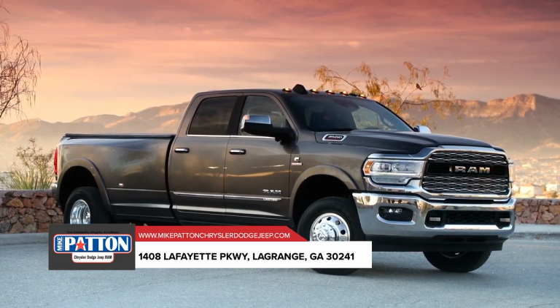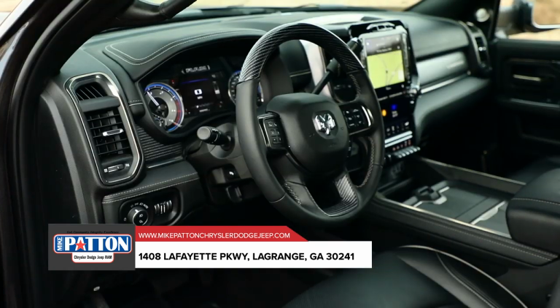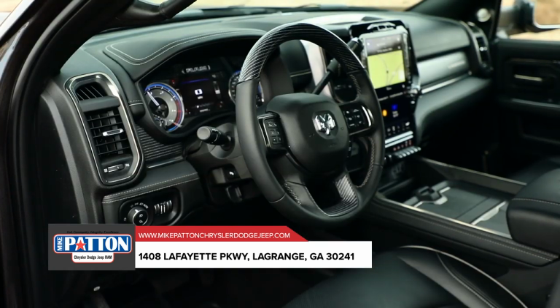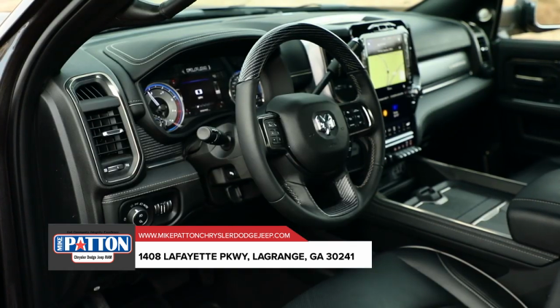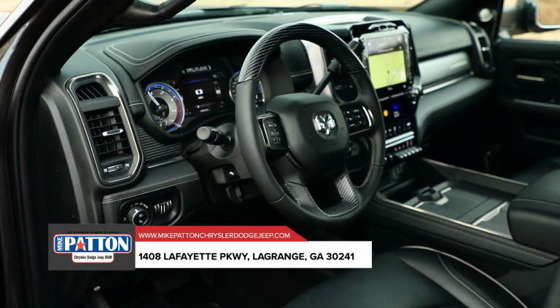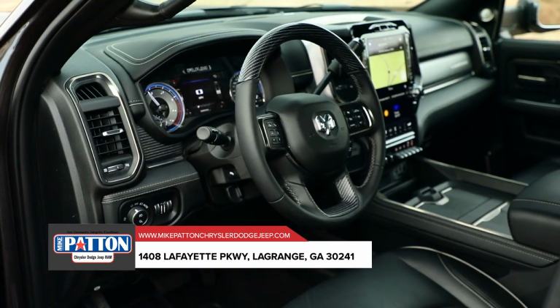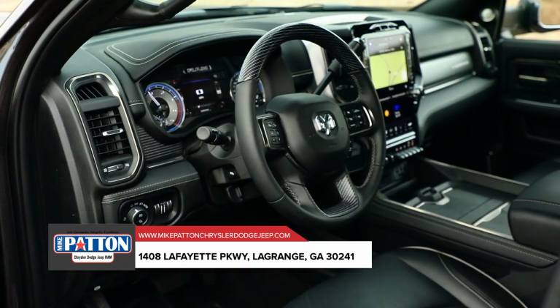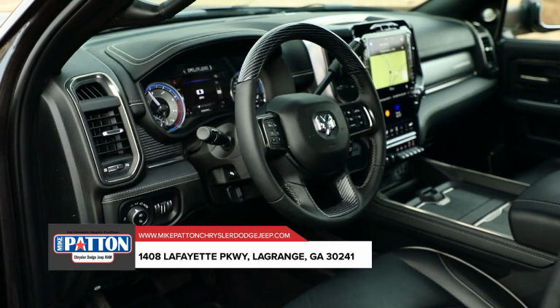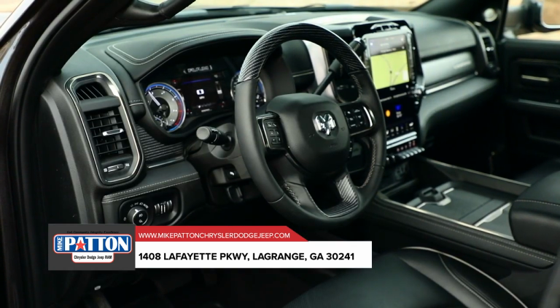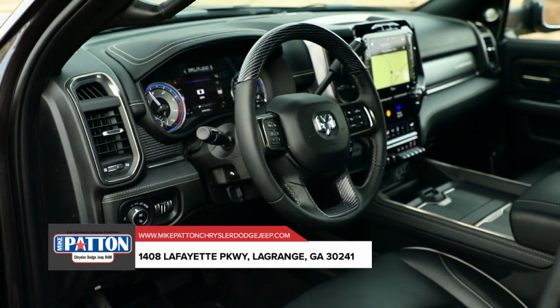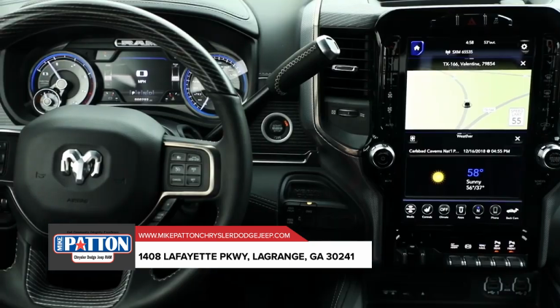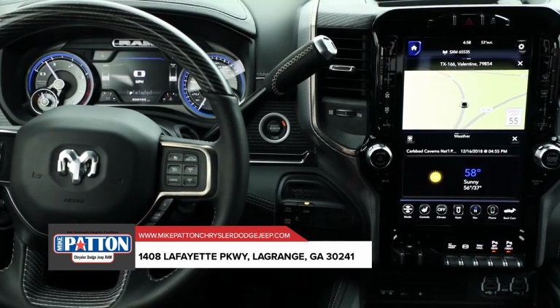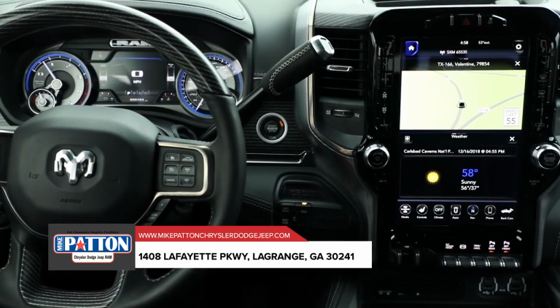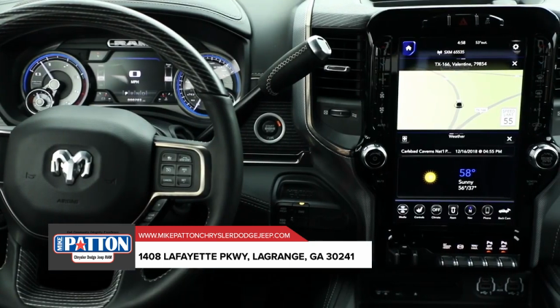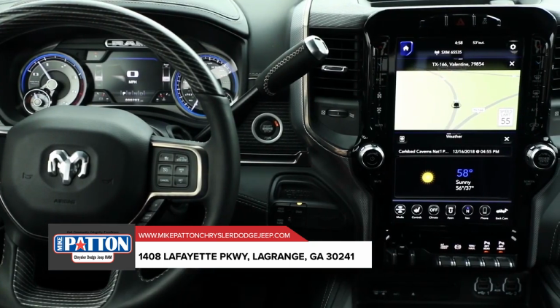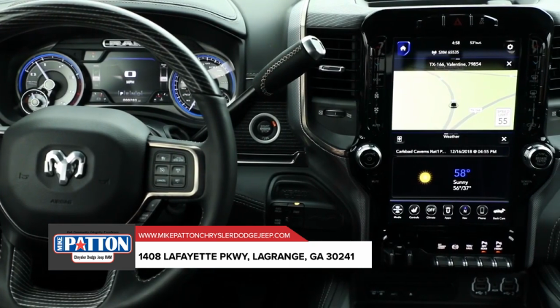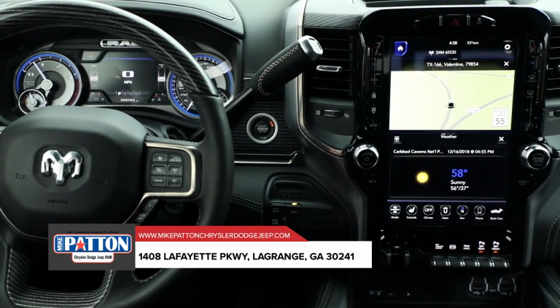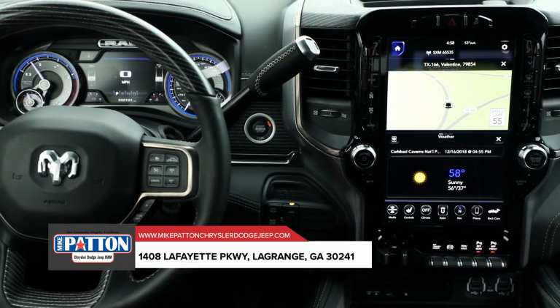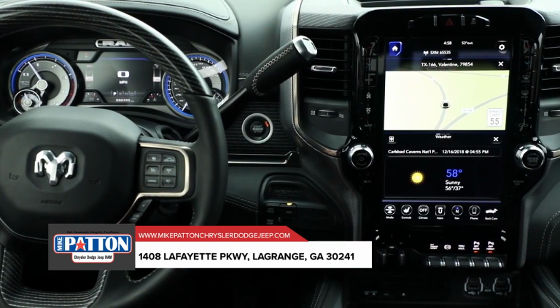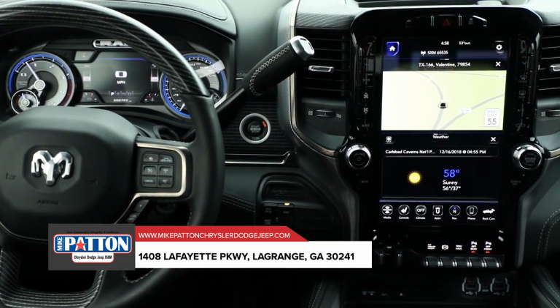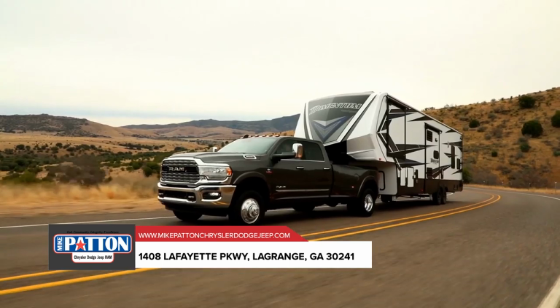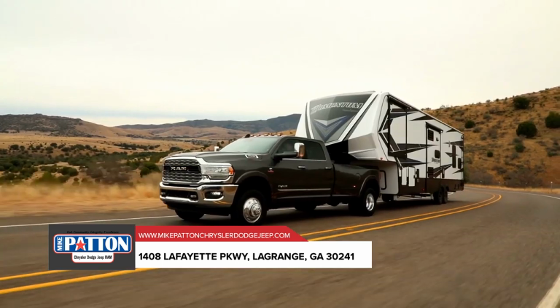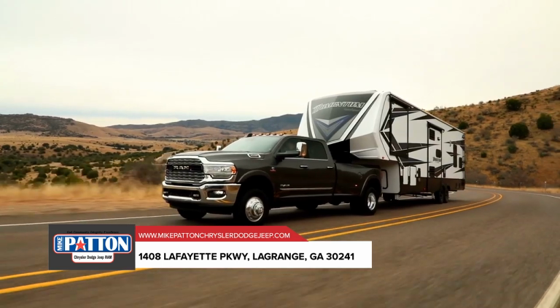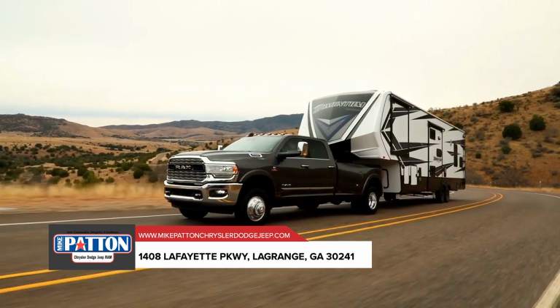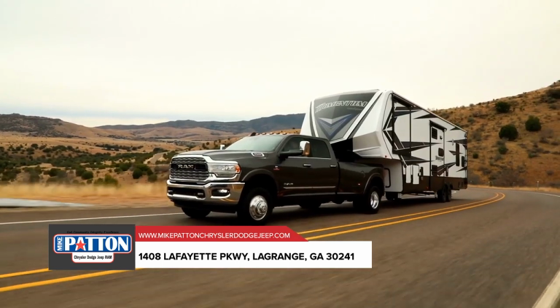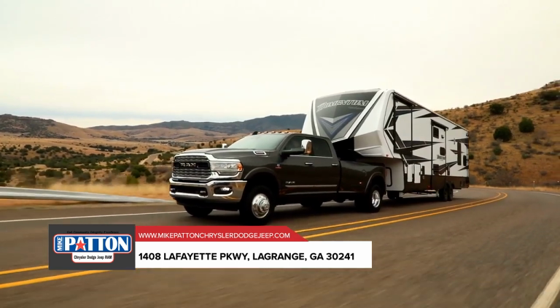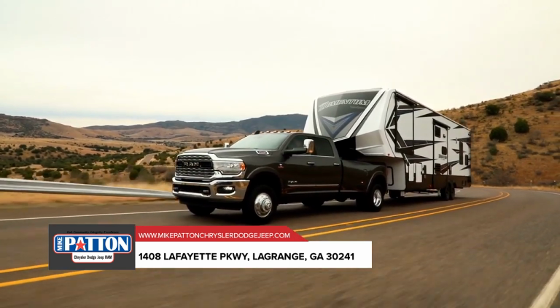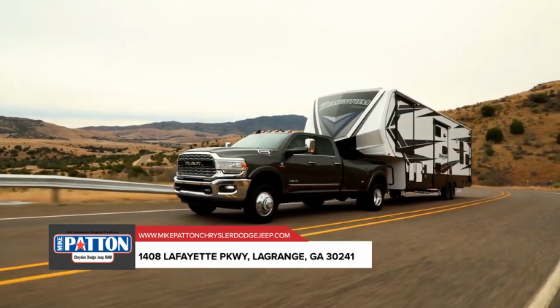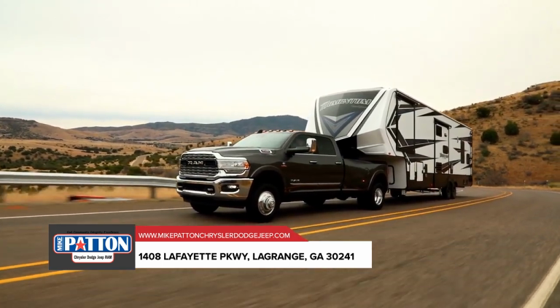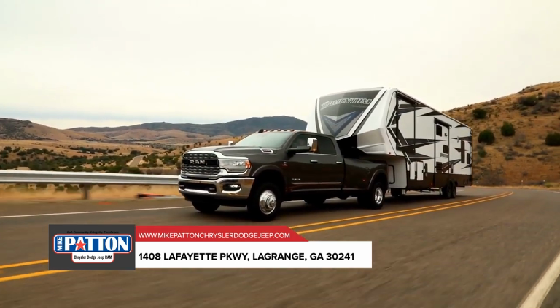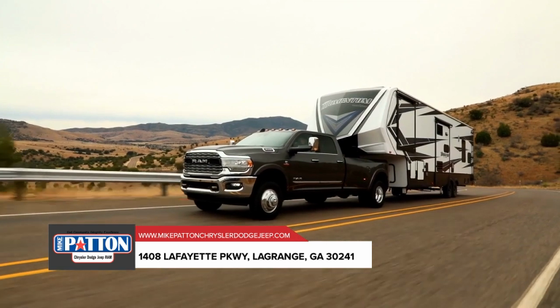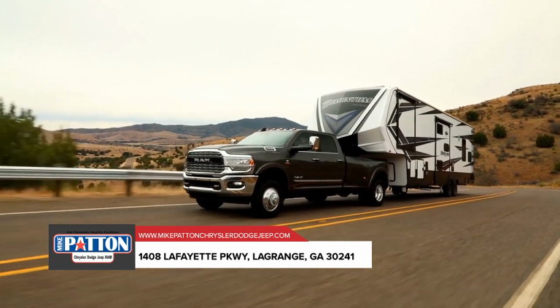This truck is also standard with electronic stability control, allowing your trailer and truck to work together as one heavy-duty hauling machine.